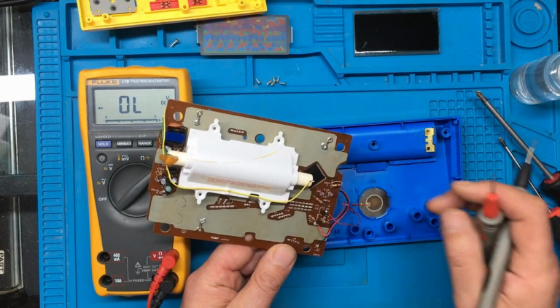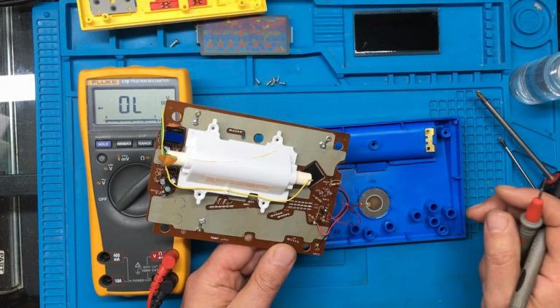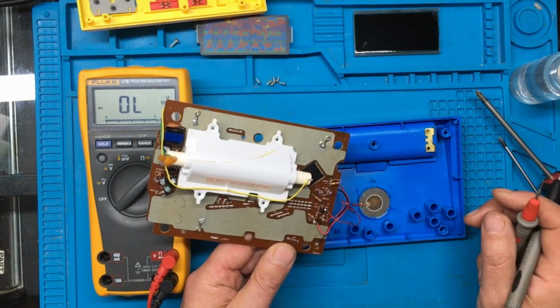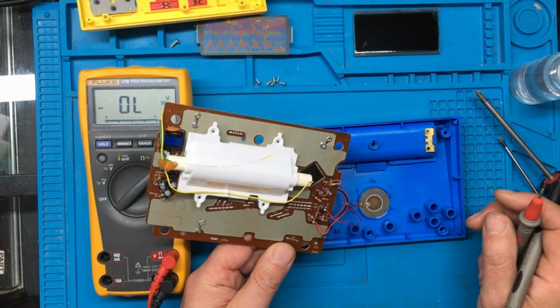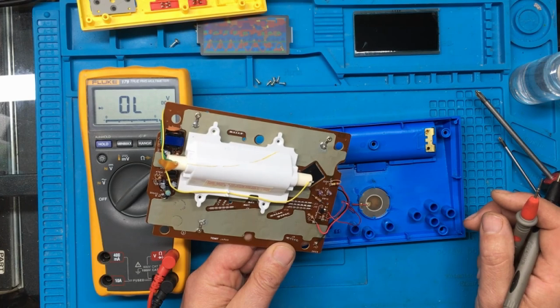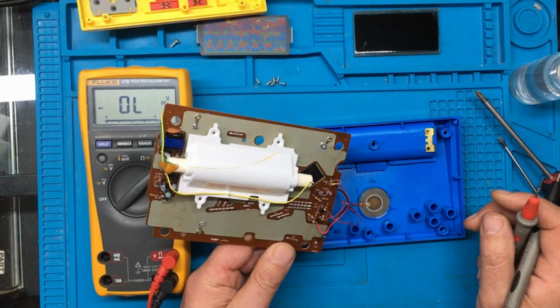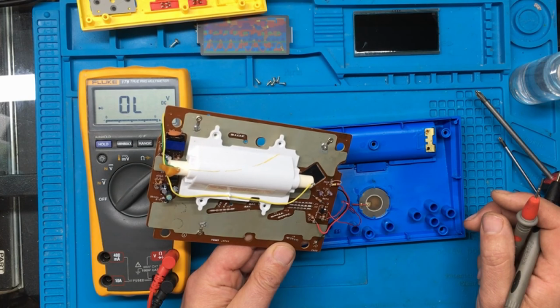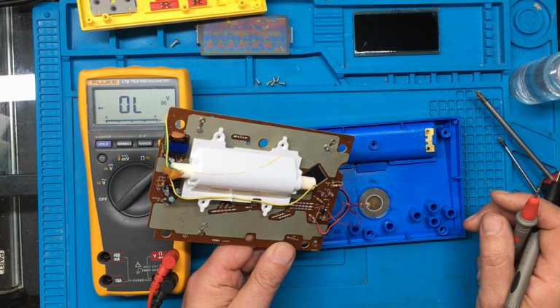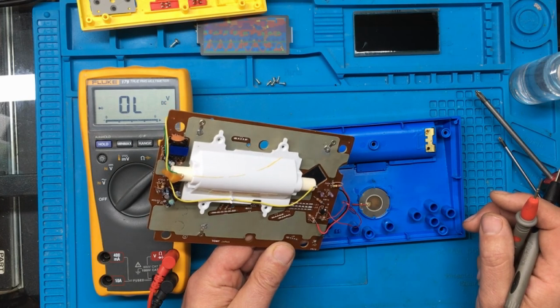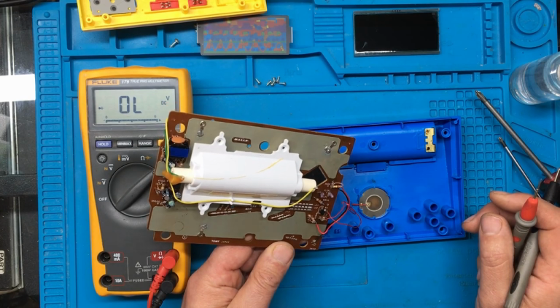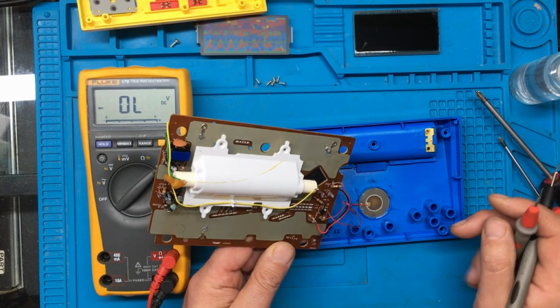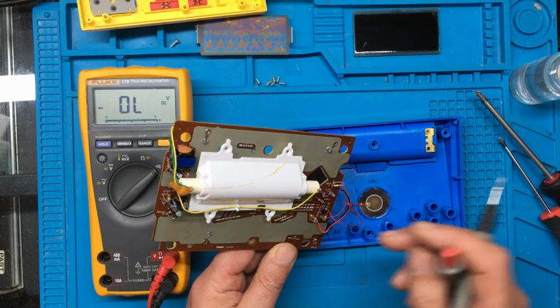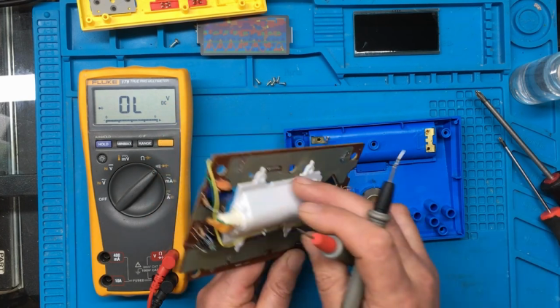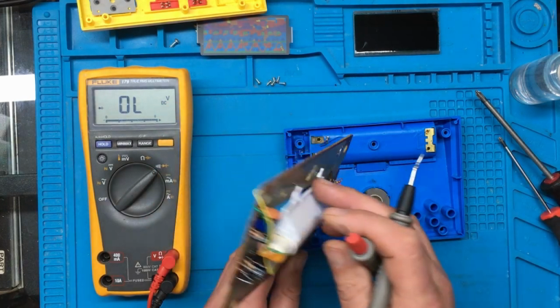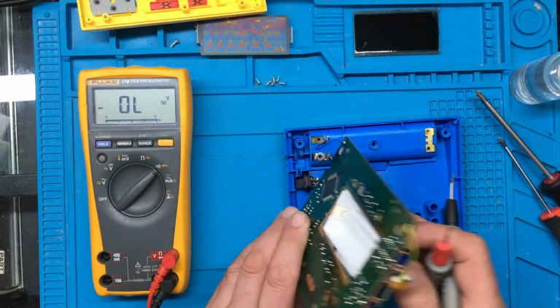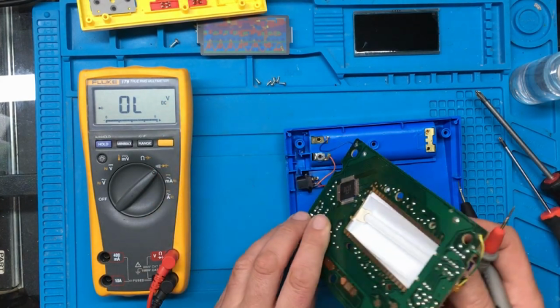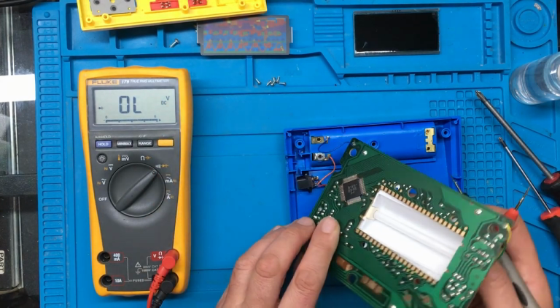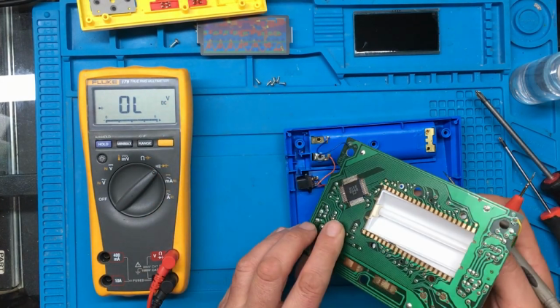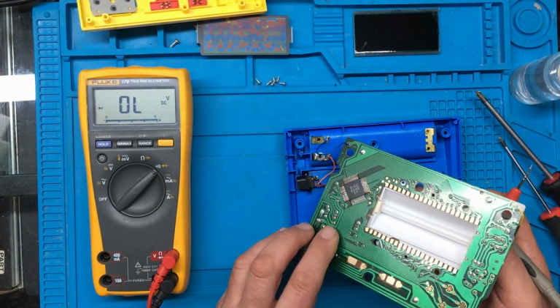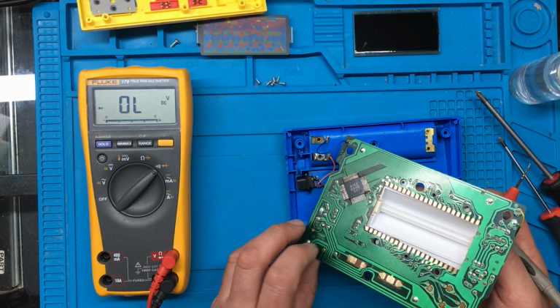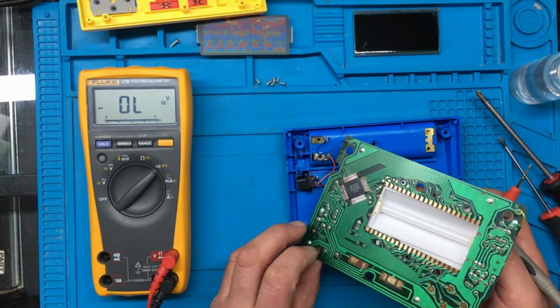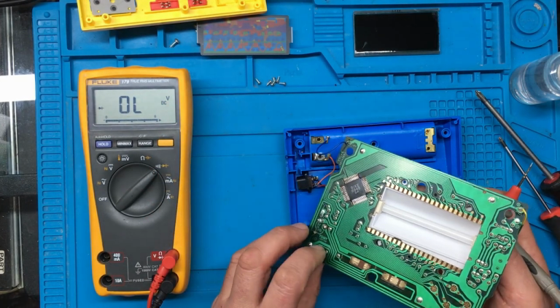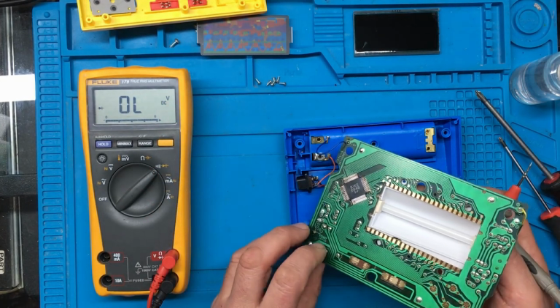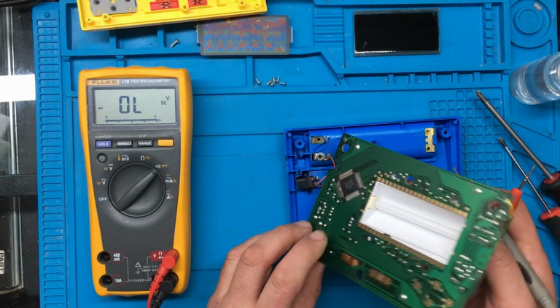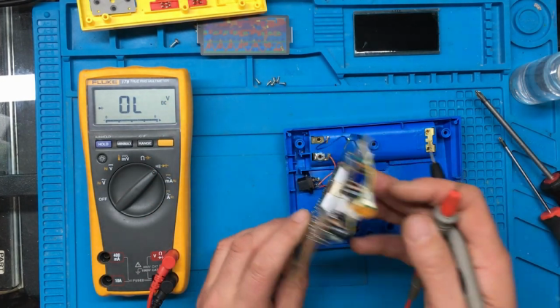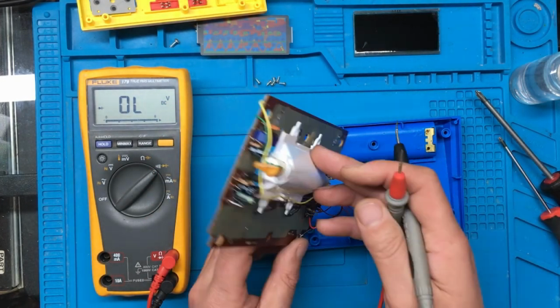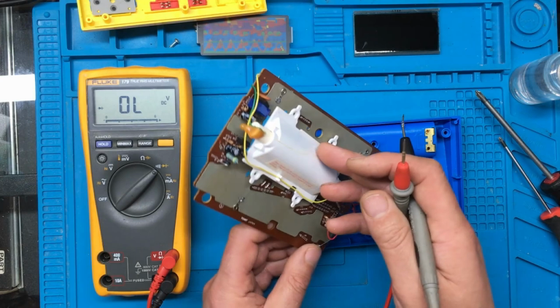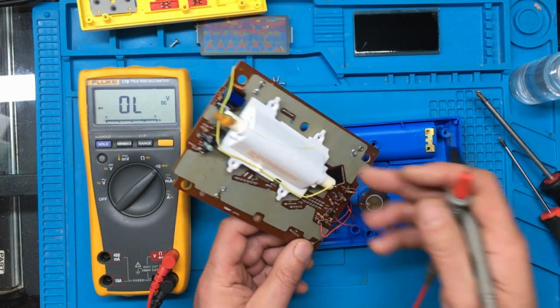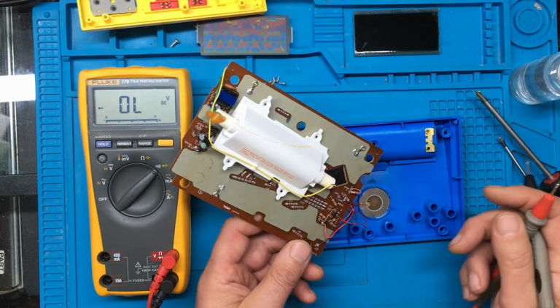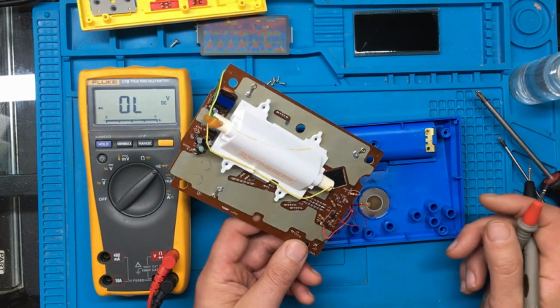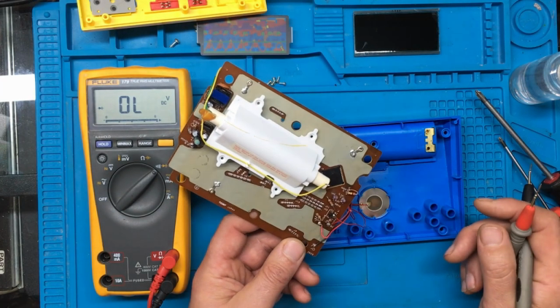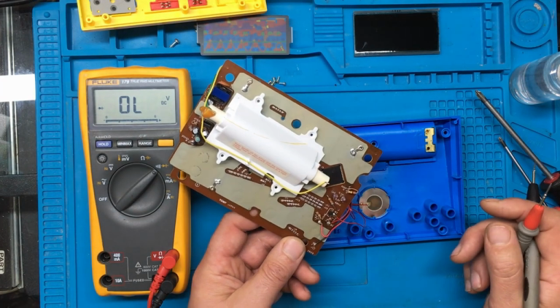It definitely looks like it's drawn some current when we switch it on, and nothing much is happening. So there definitely seems to be some kind of fault on it.